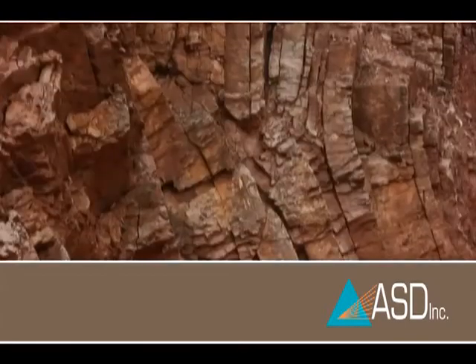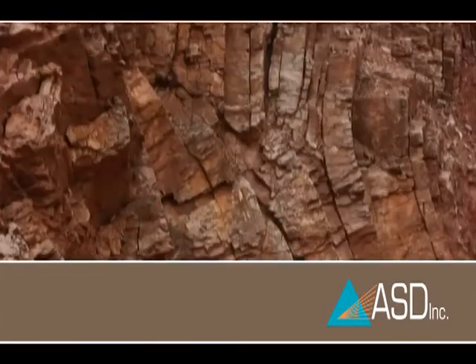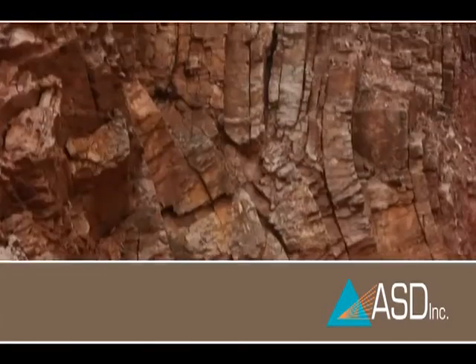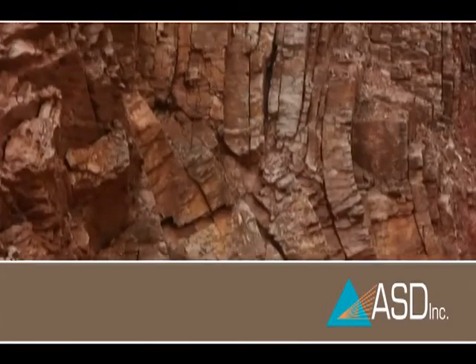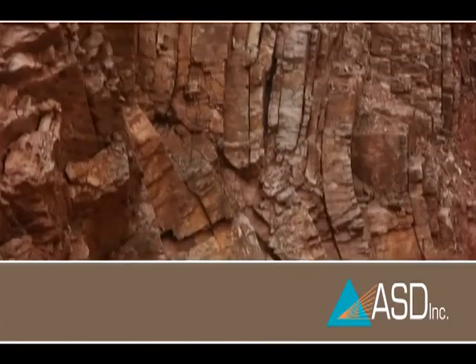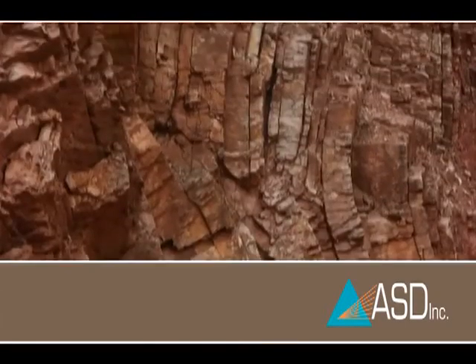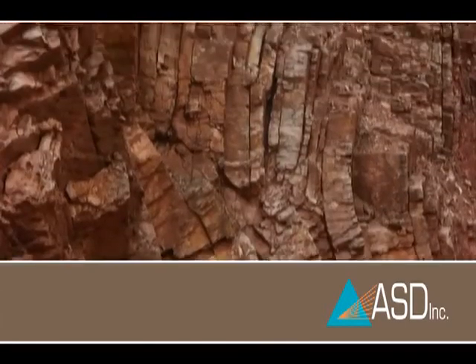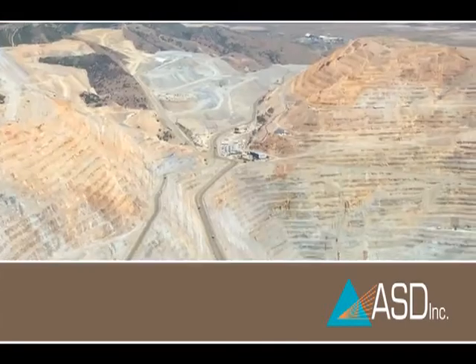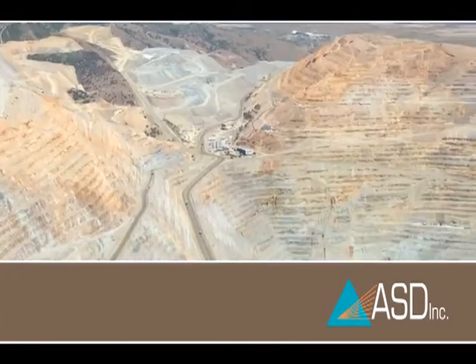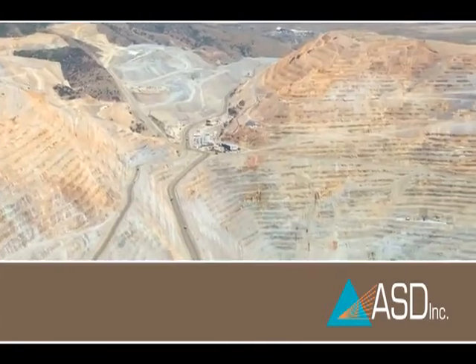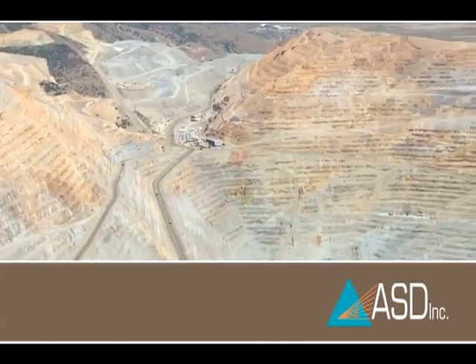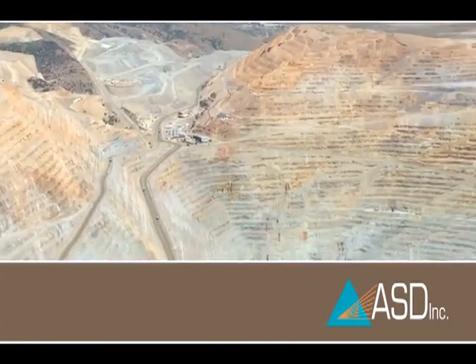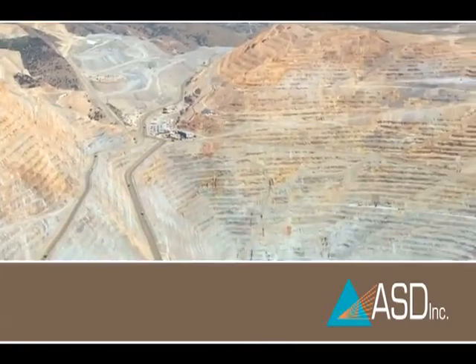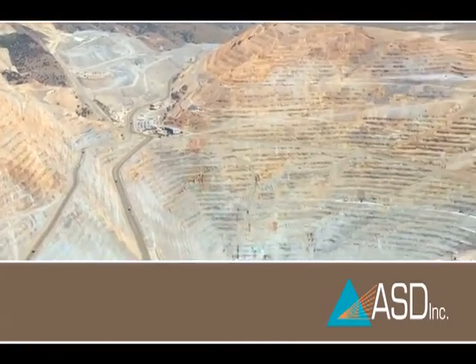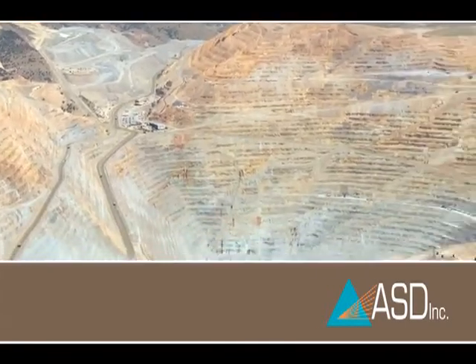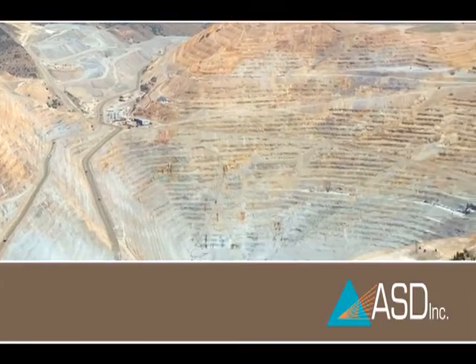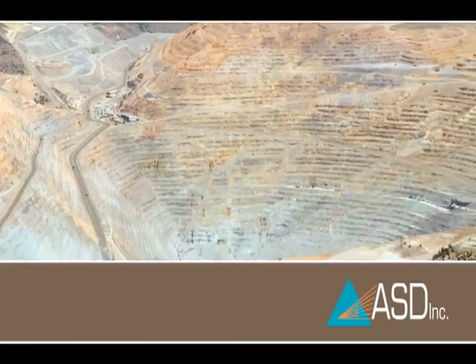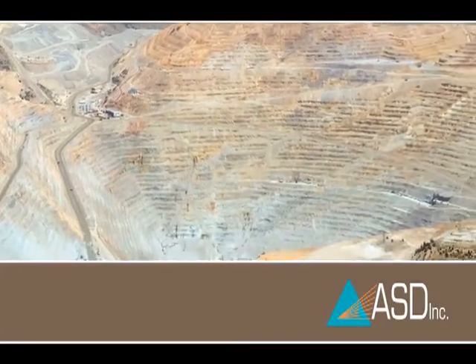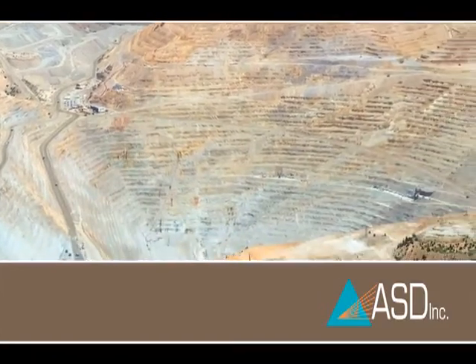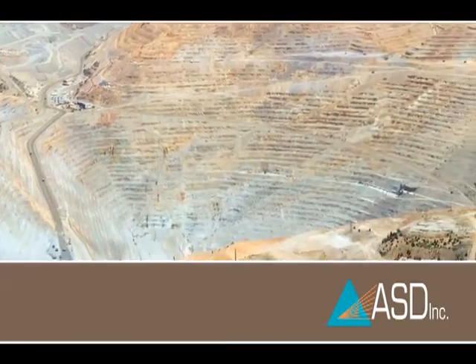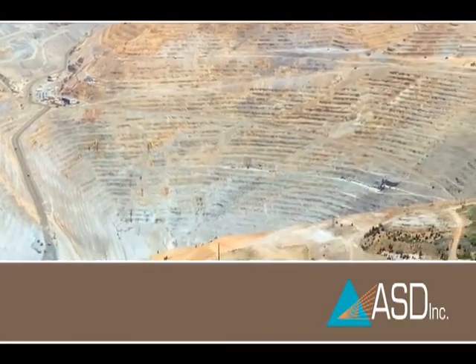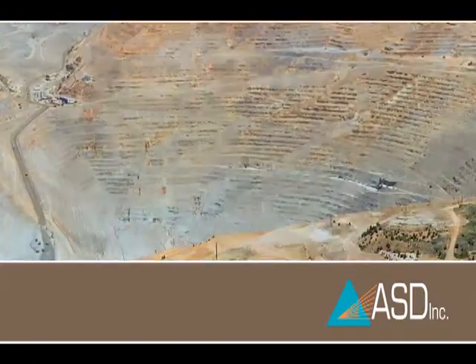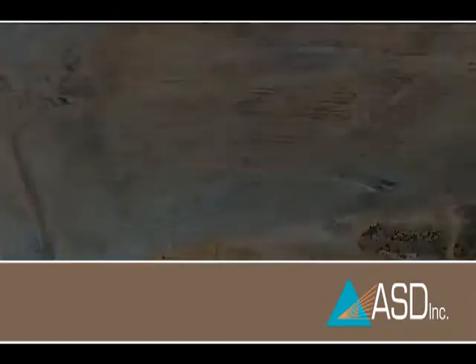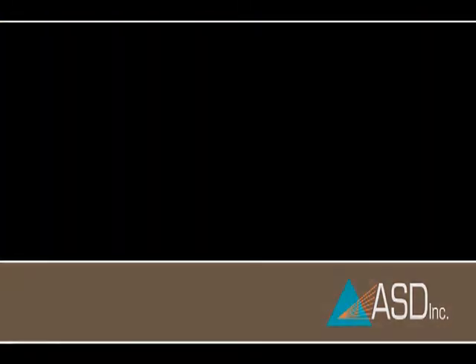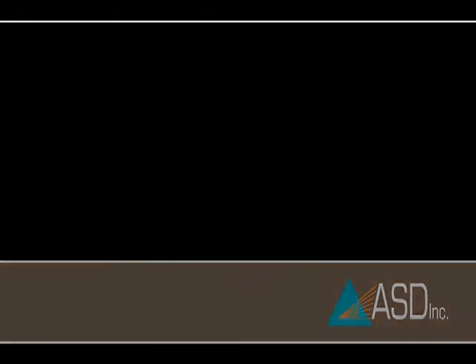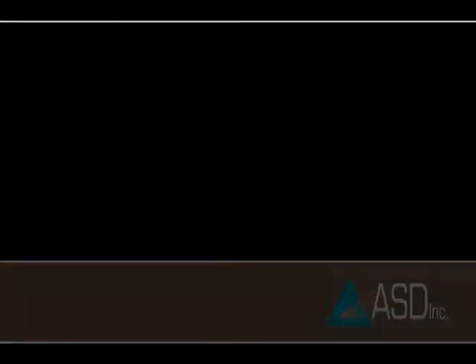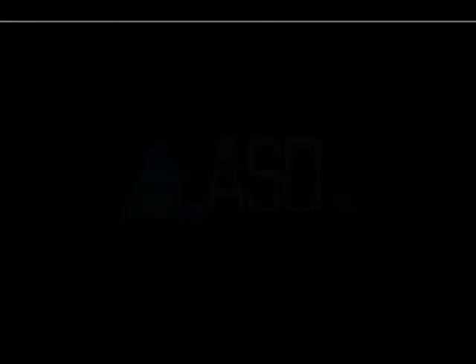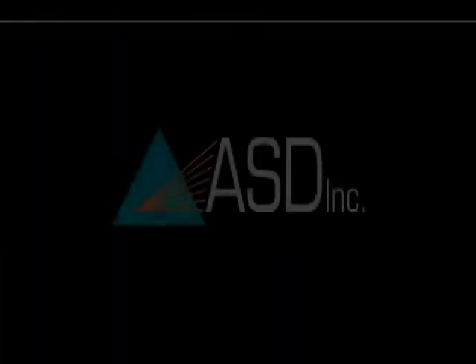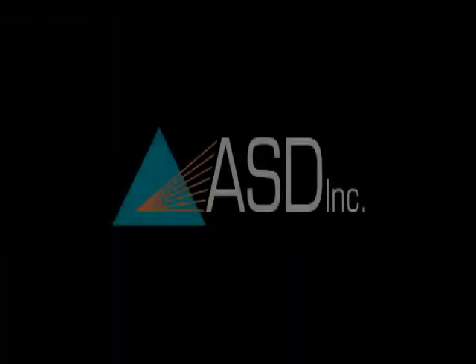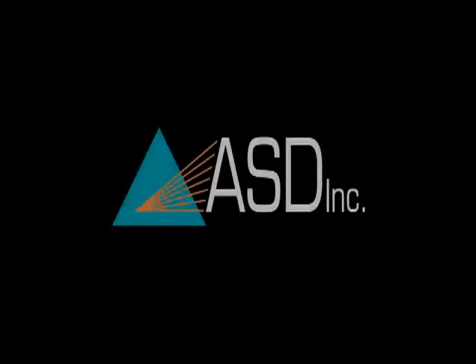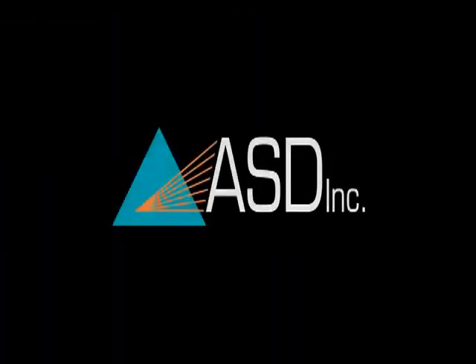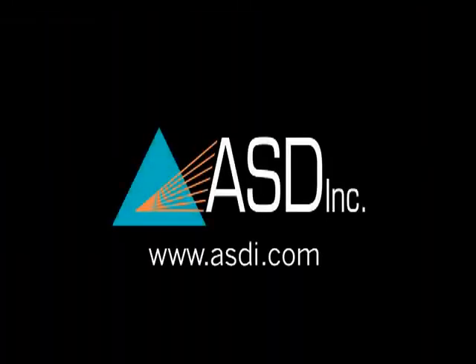ASD offers spectroscopic technology, solutions expertise, and the customer service to support it all, from exploration to production.